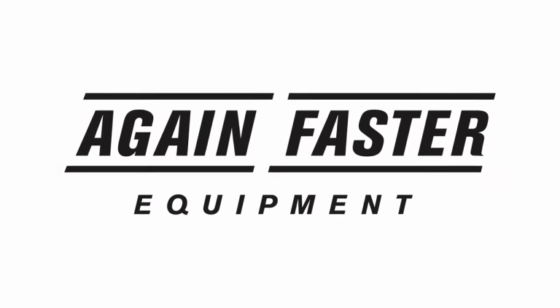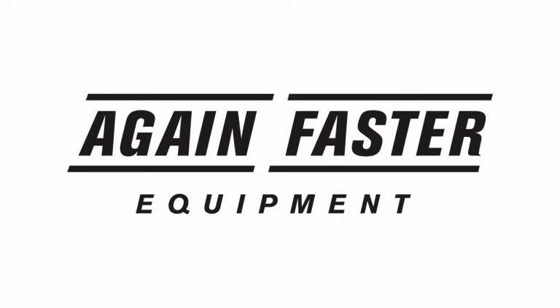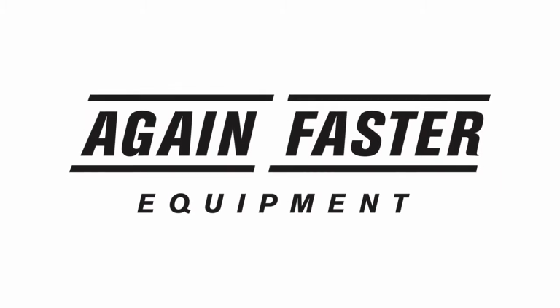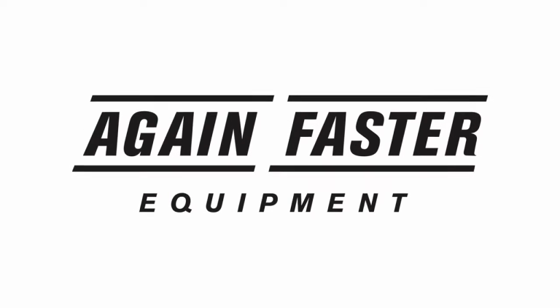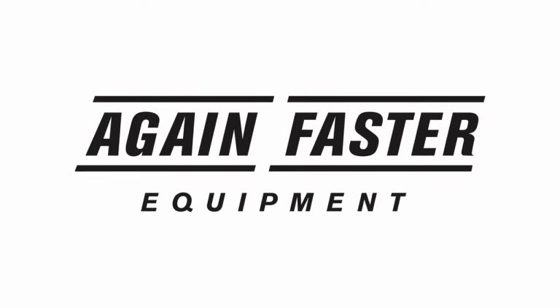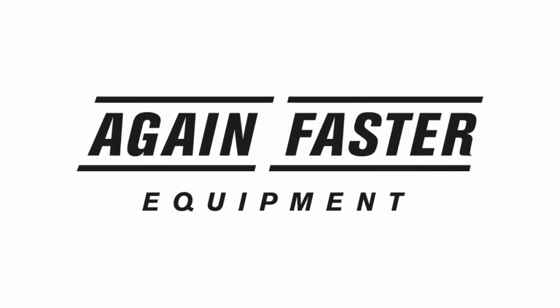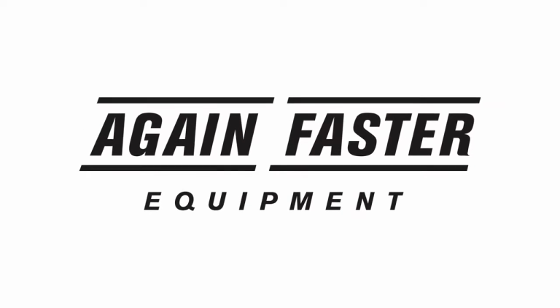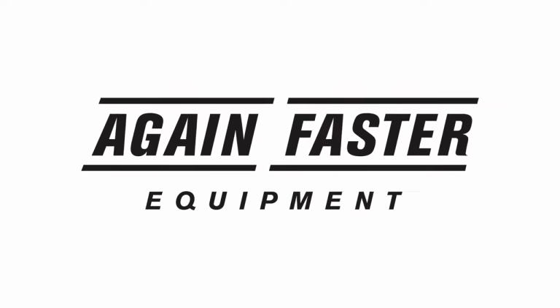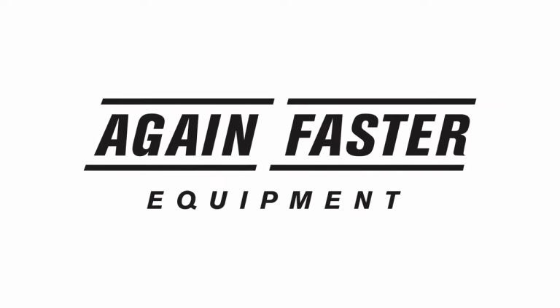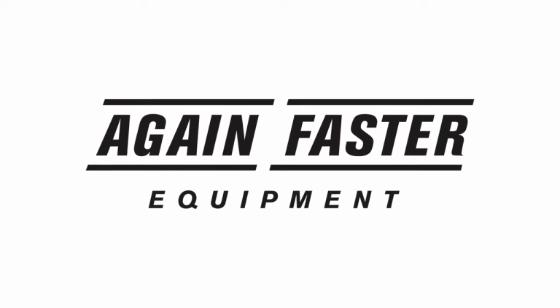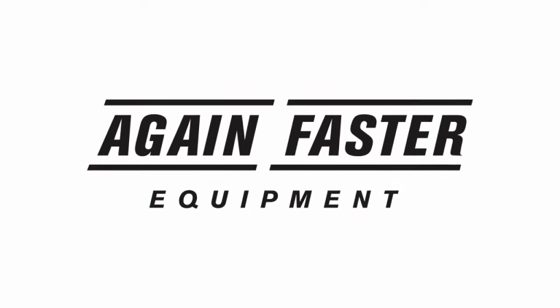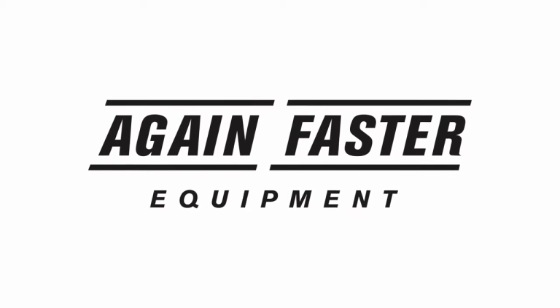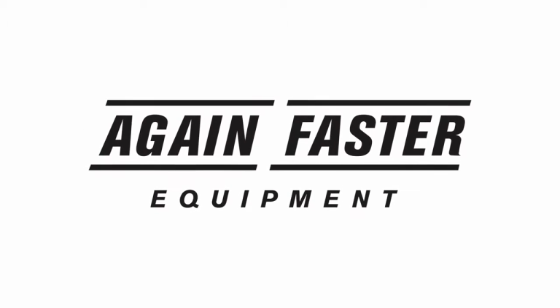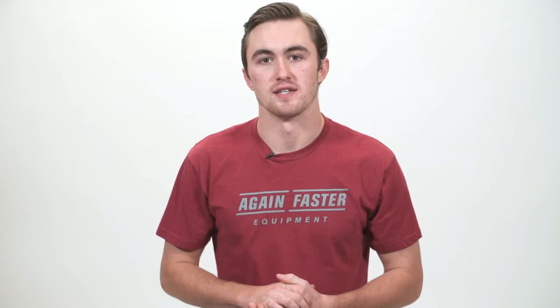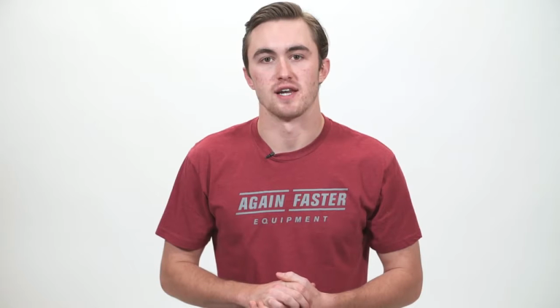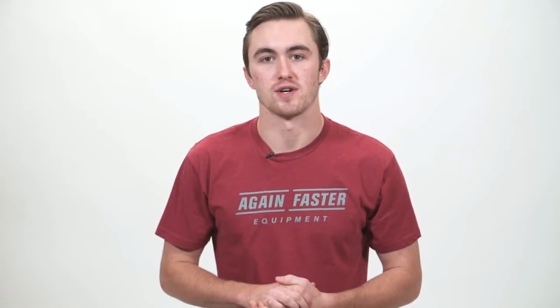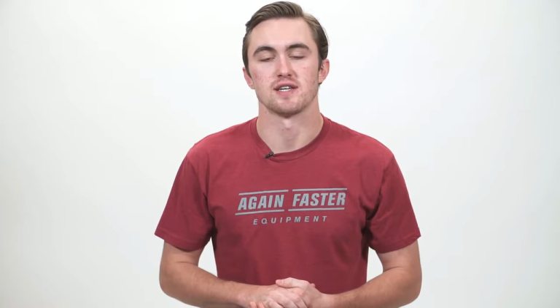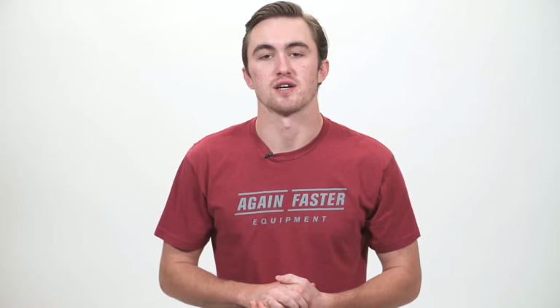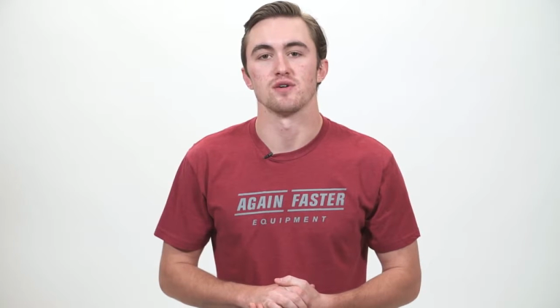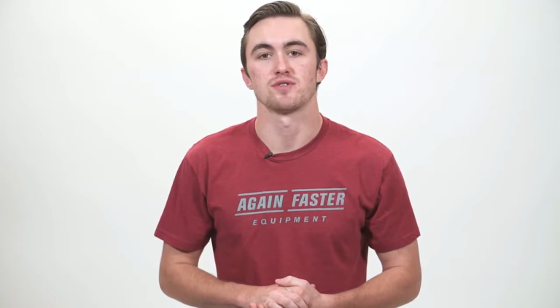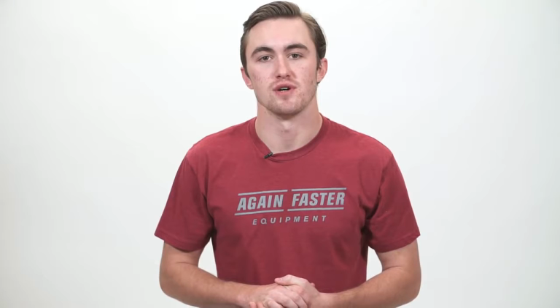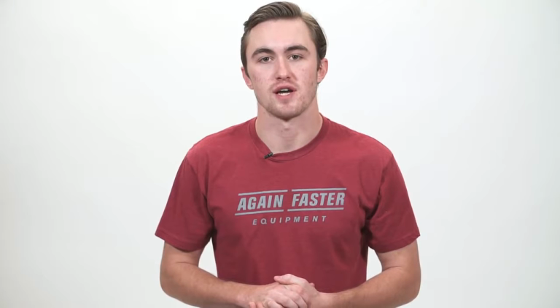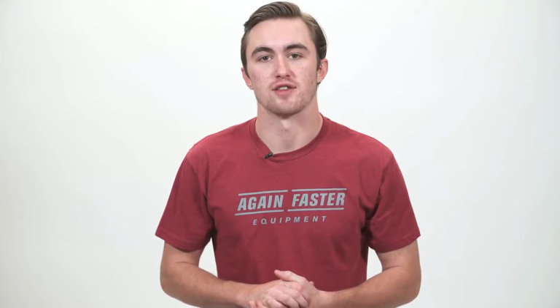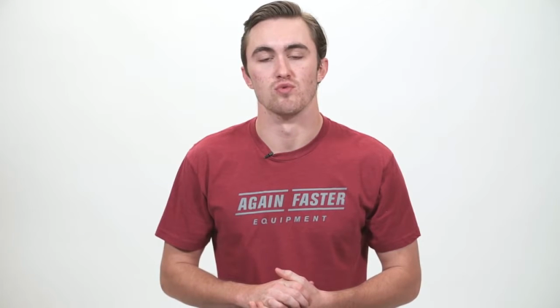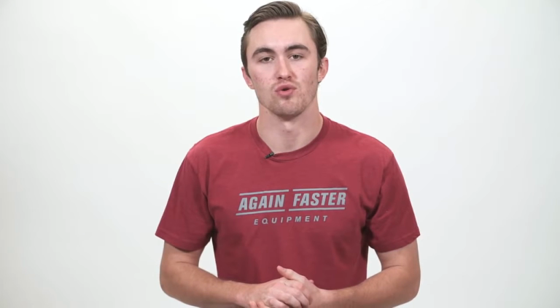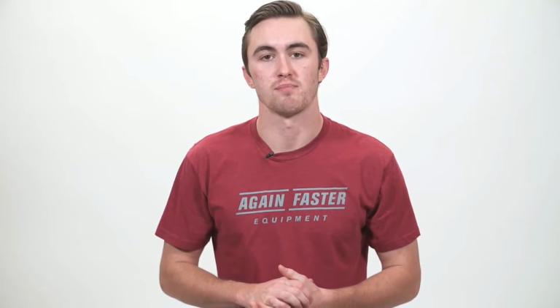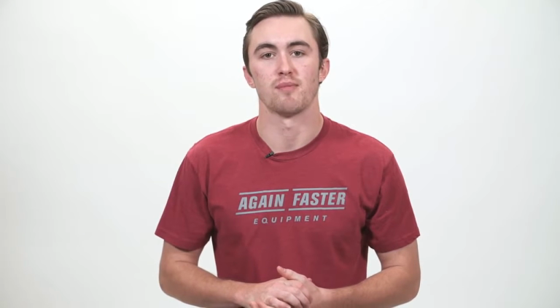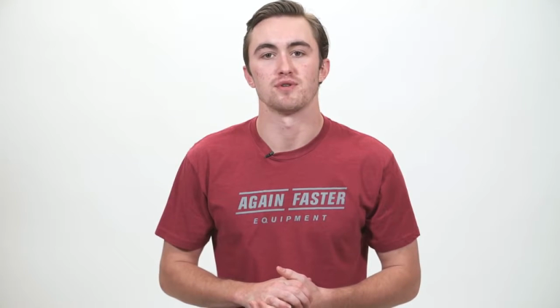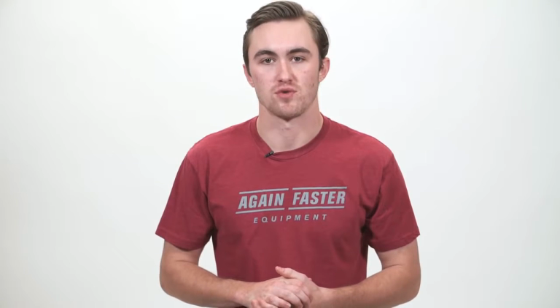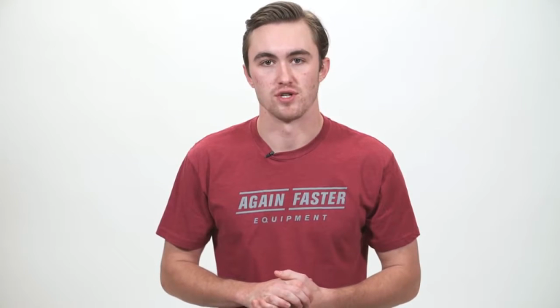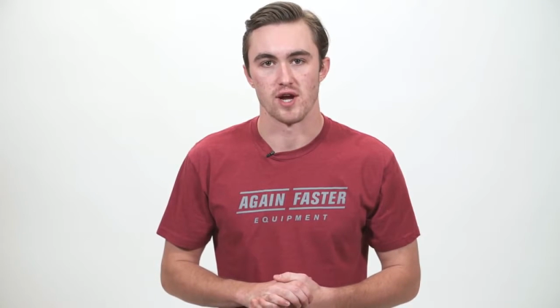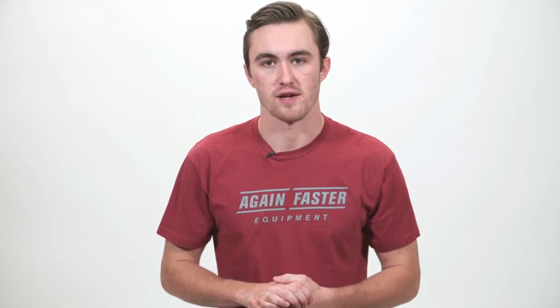Welcome to Again Faster. My name is Luke and today we're going to take a closer look at the Rolling Bumper Storage Rack.